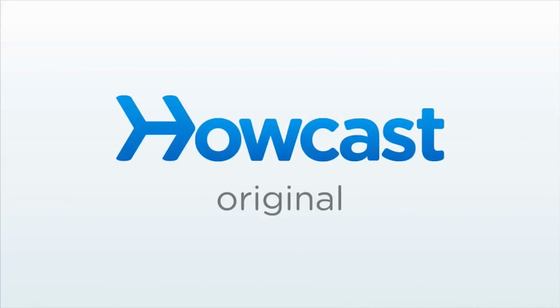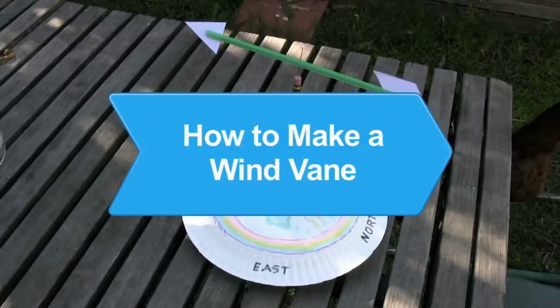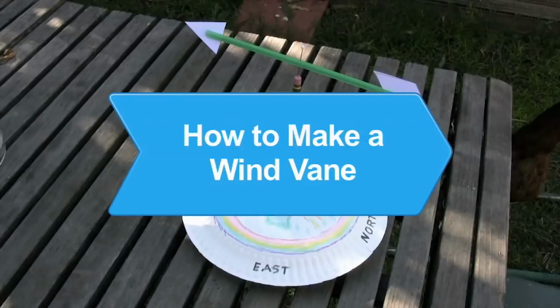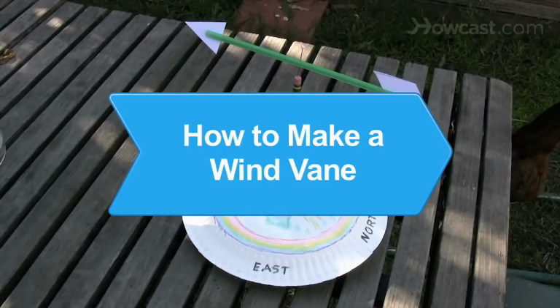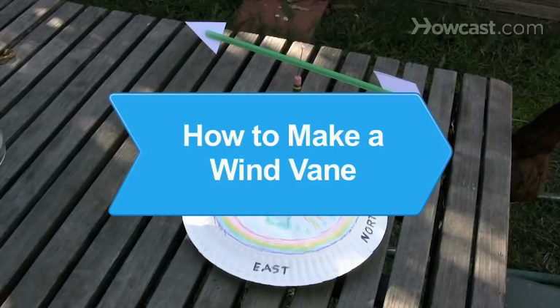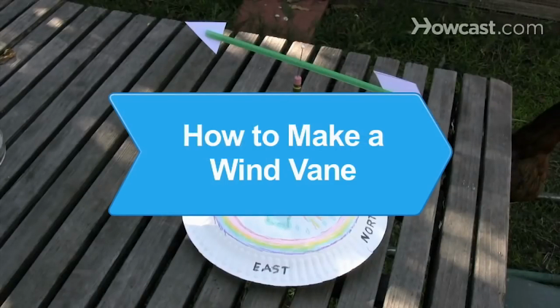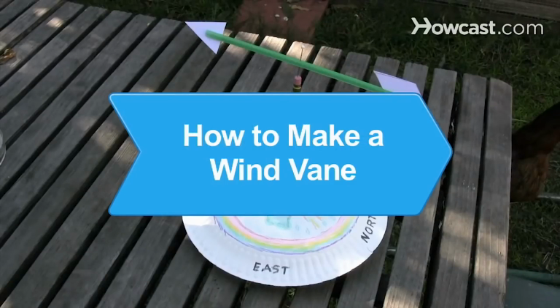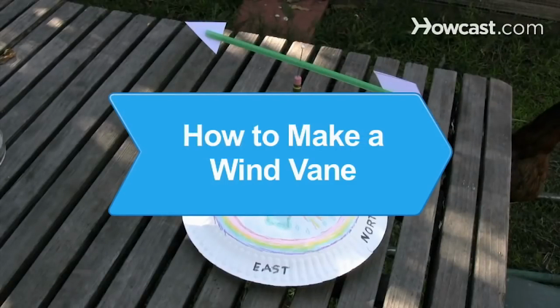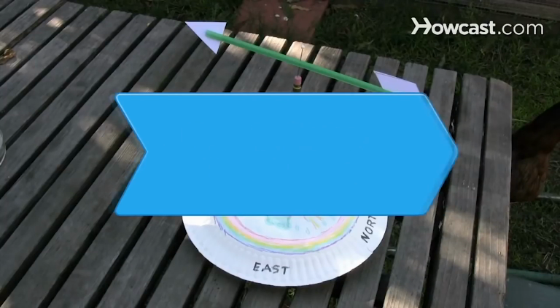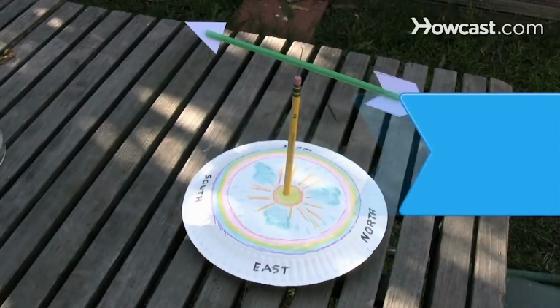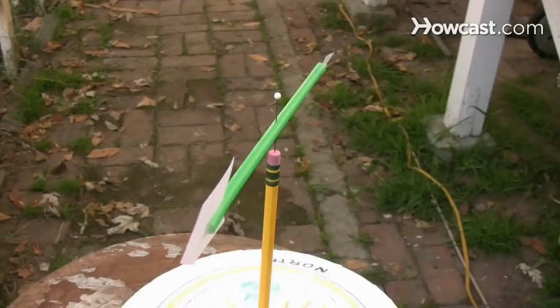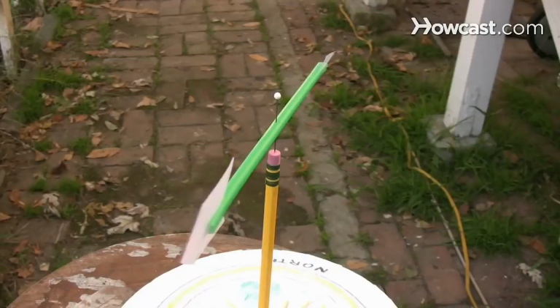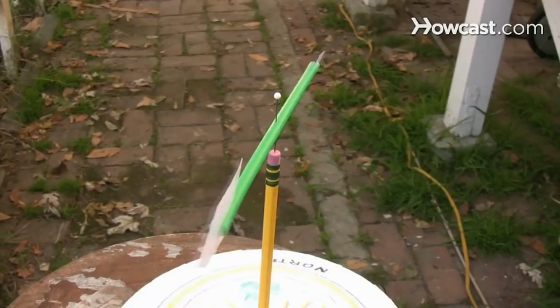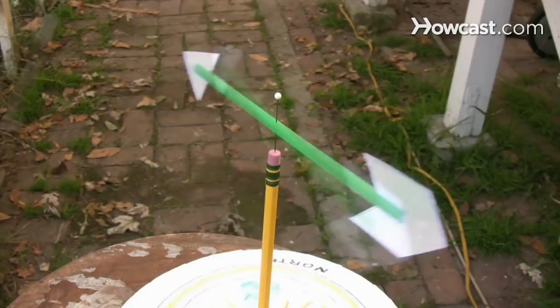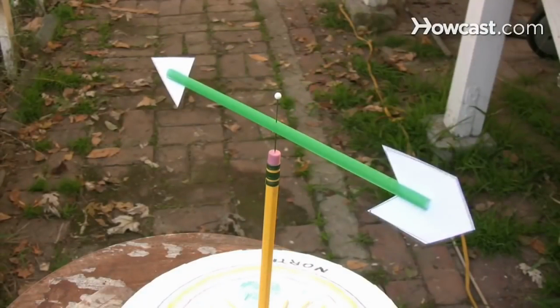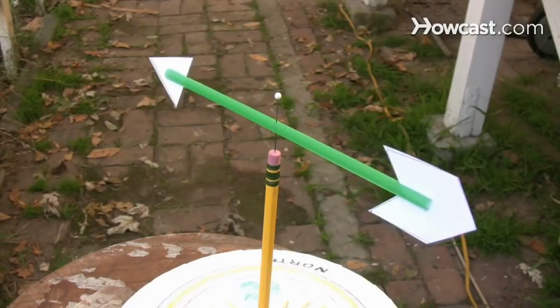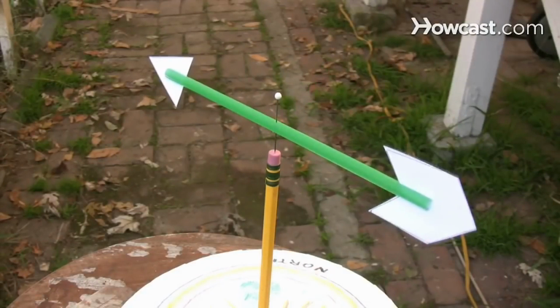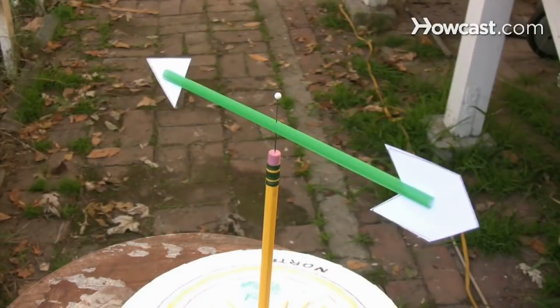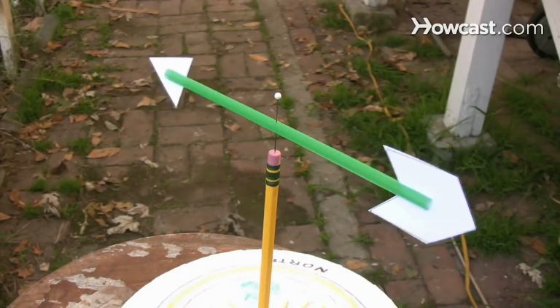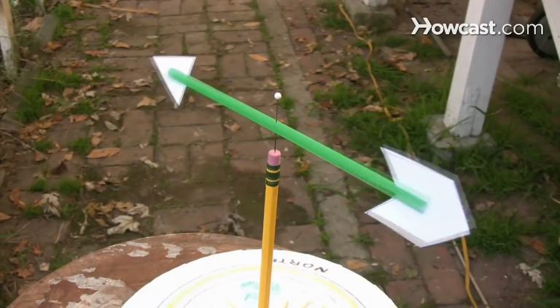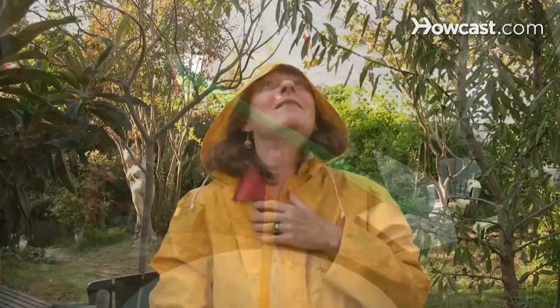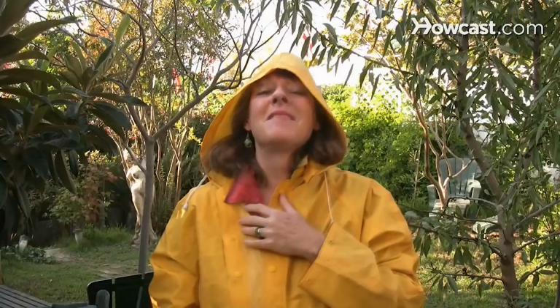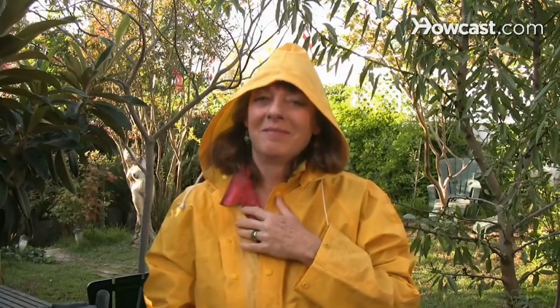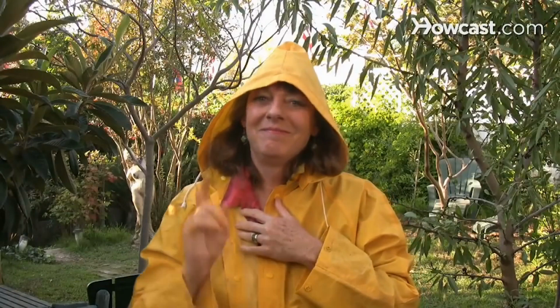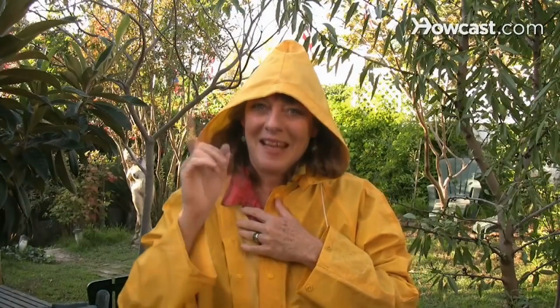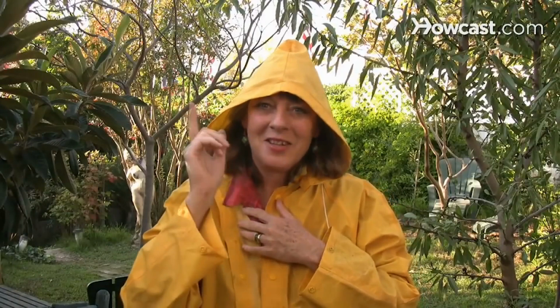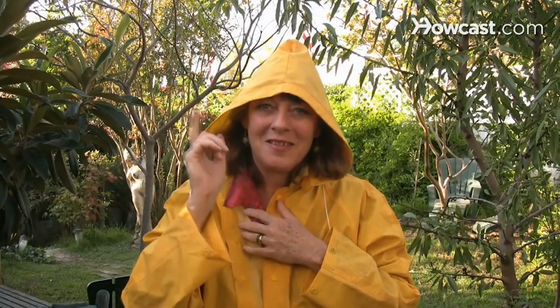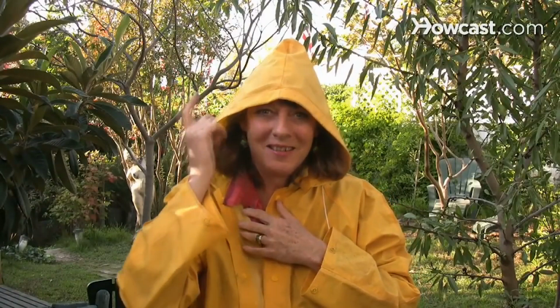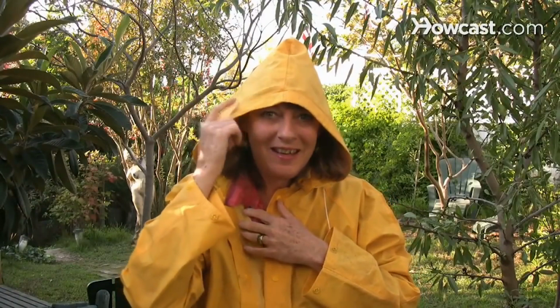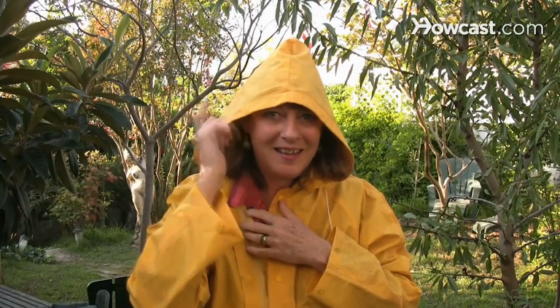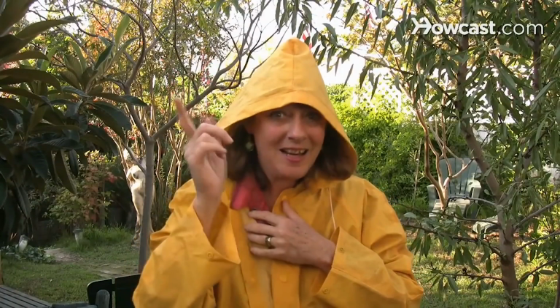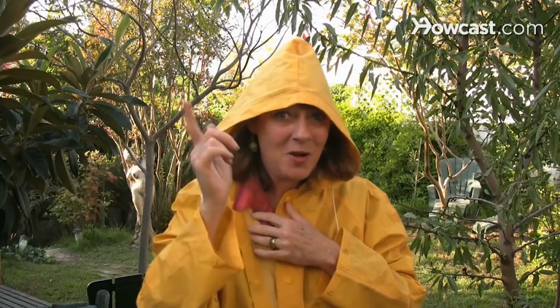How to Make a Wind Vane. Make a simple wind vane, and you'll soon be able to amaze others with your ability to forecast weather.